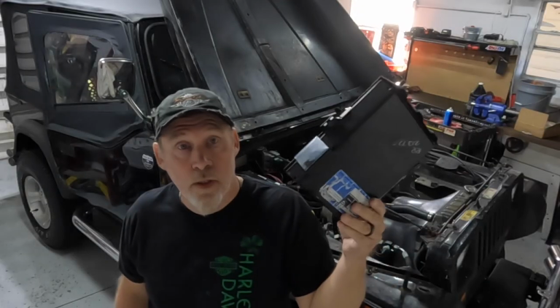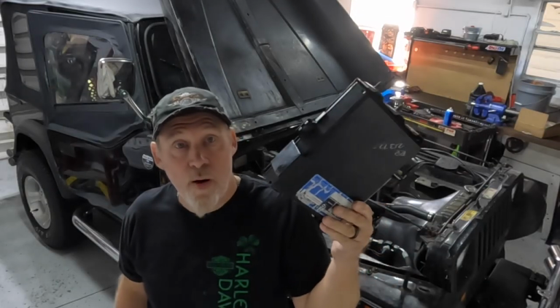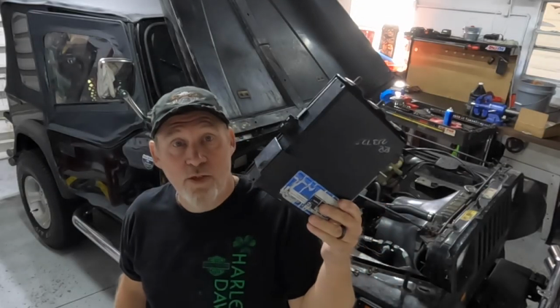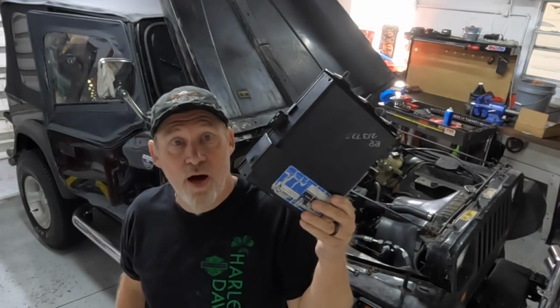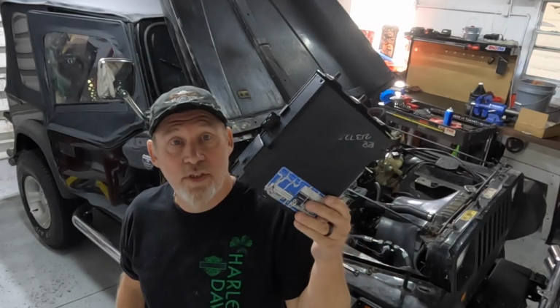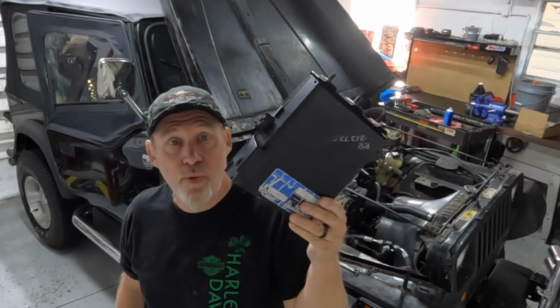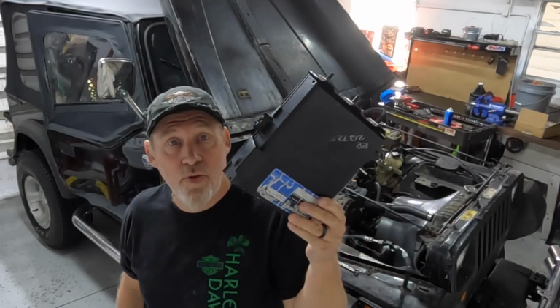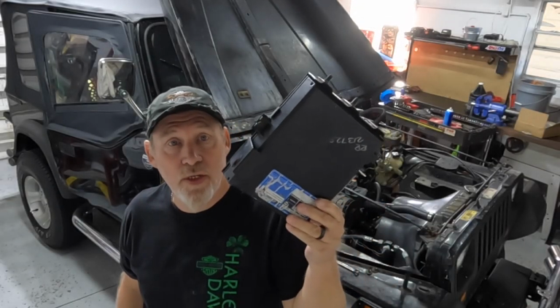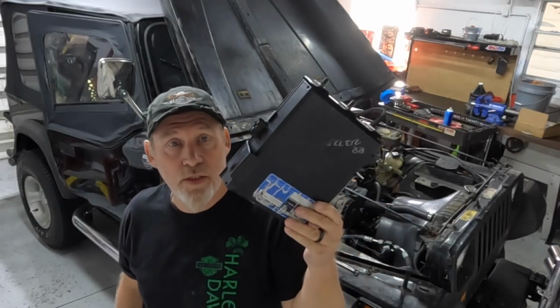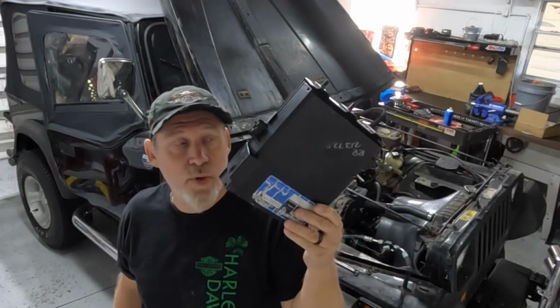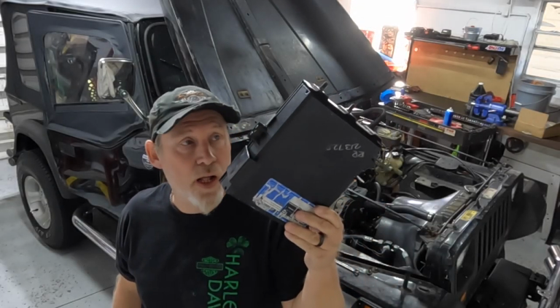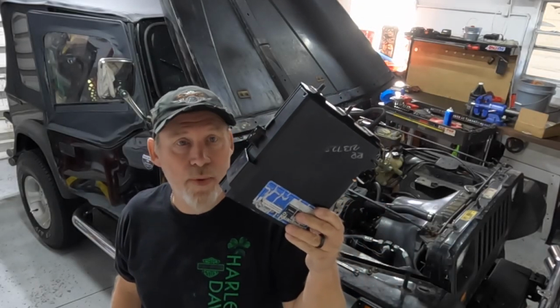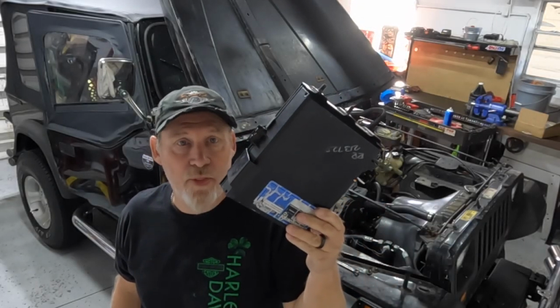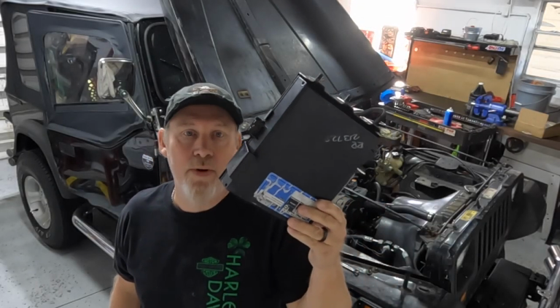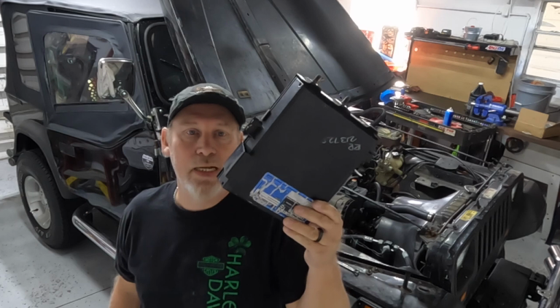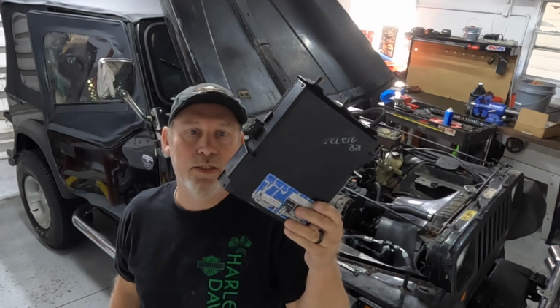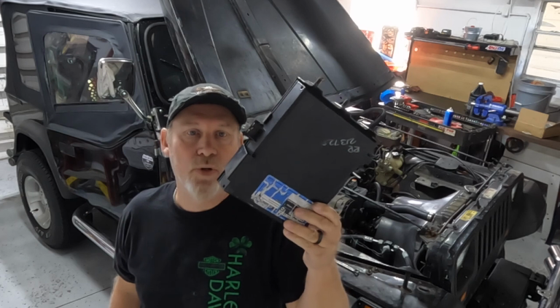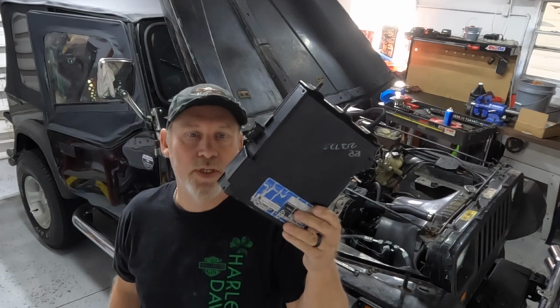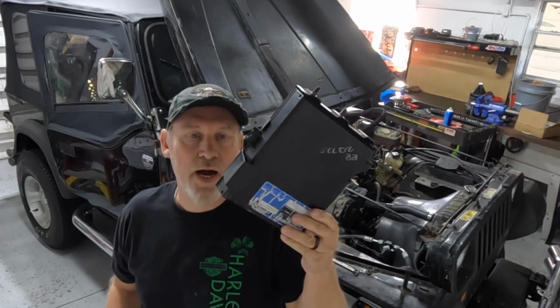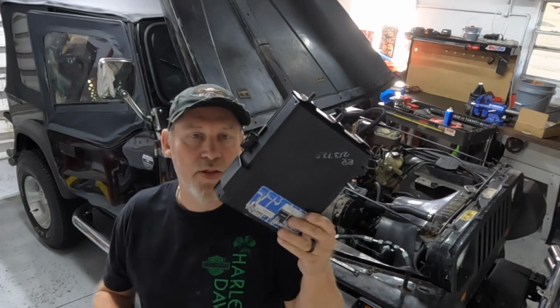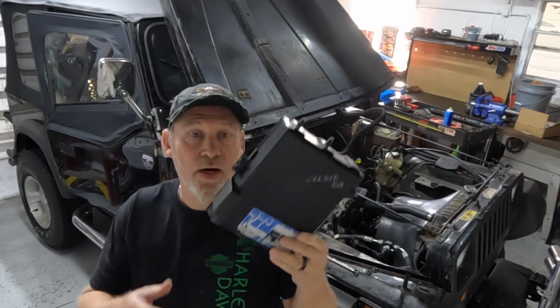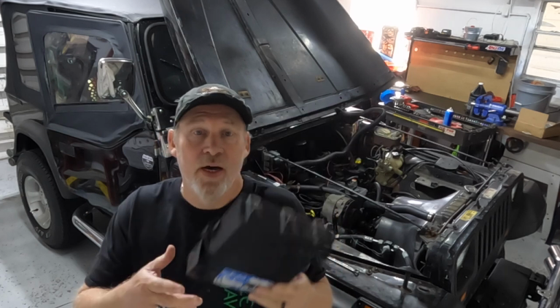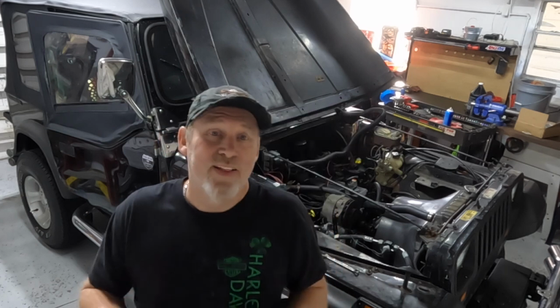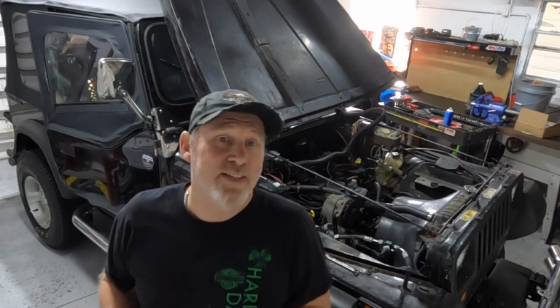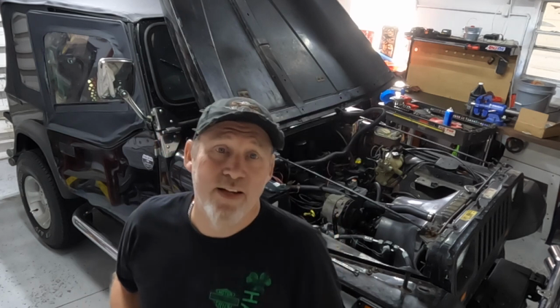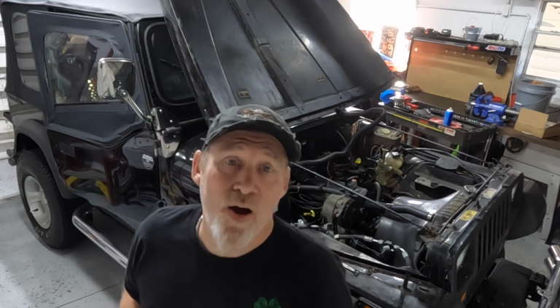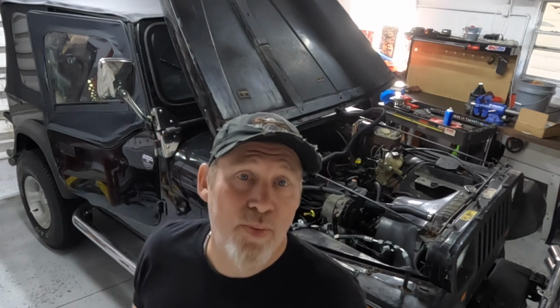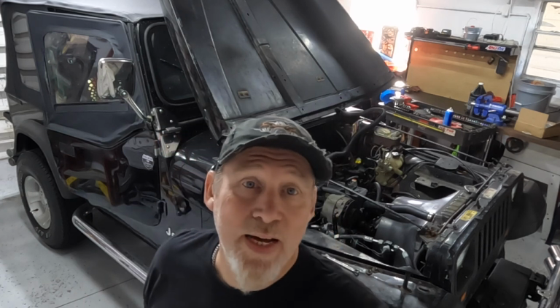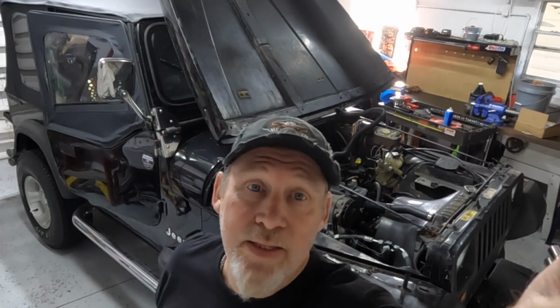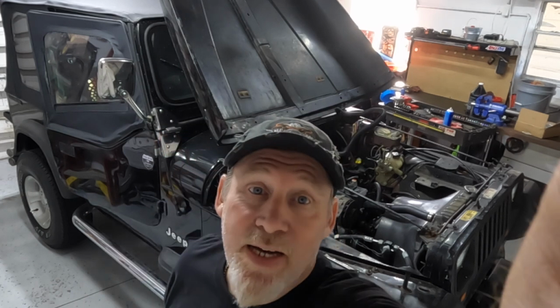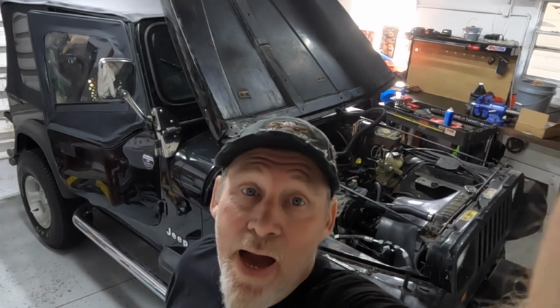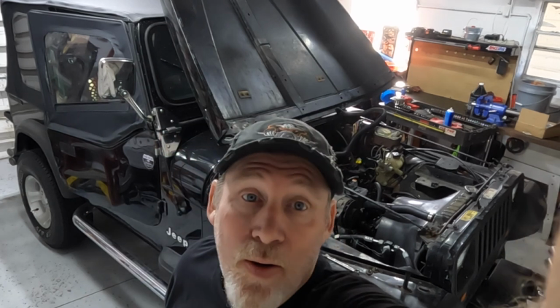I might as well have a zipper on this - it took me all of about three minutes to pull this thing out of there. At least it's not hard to put in and take out.